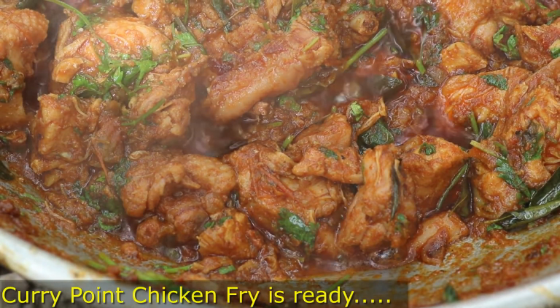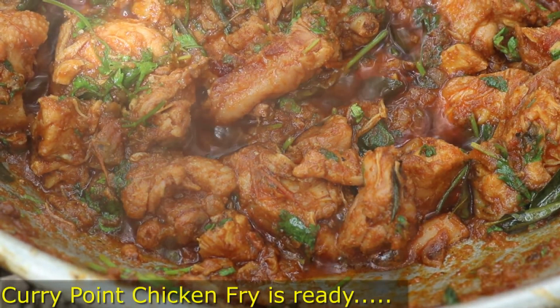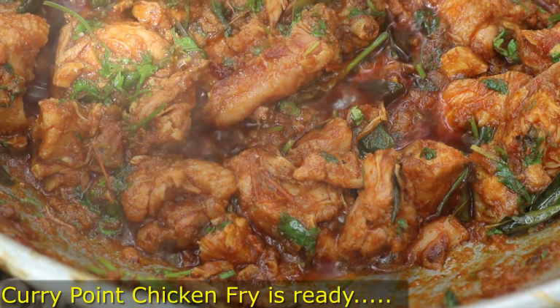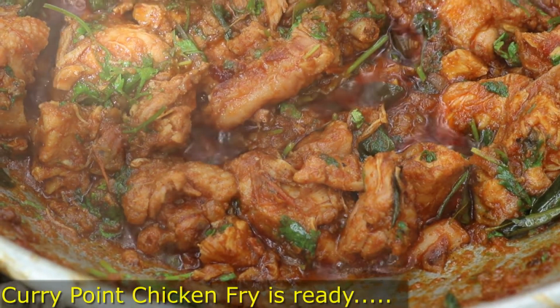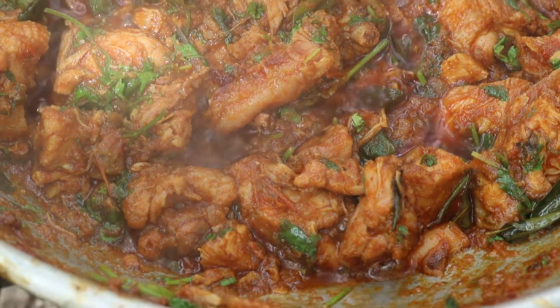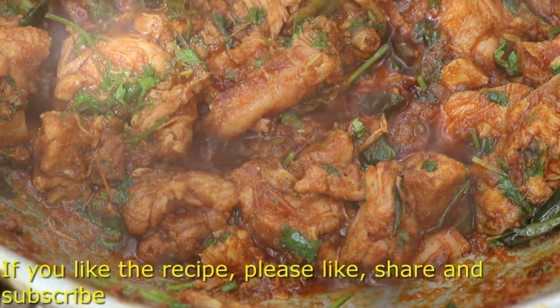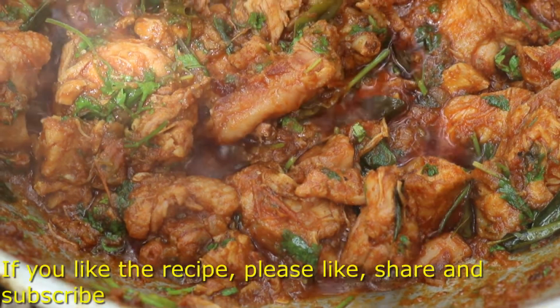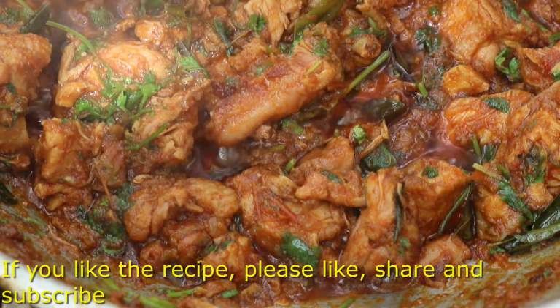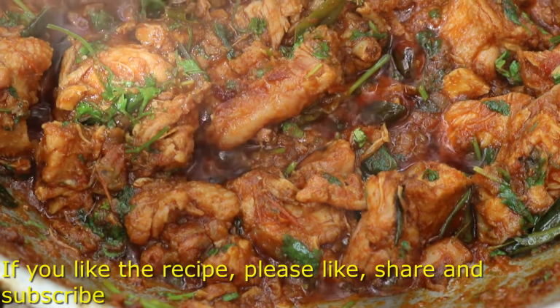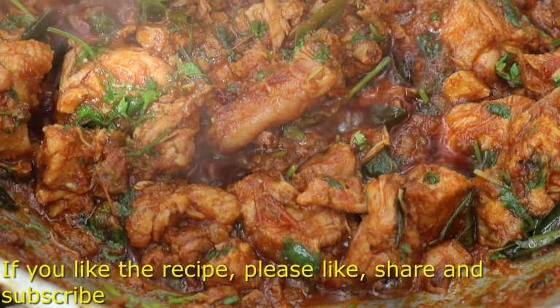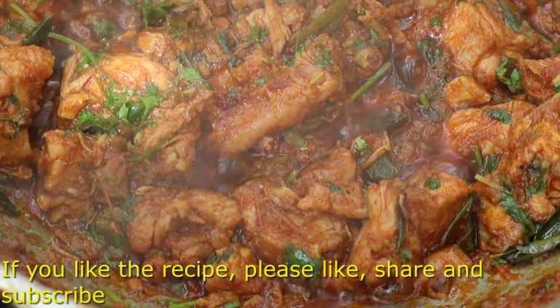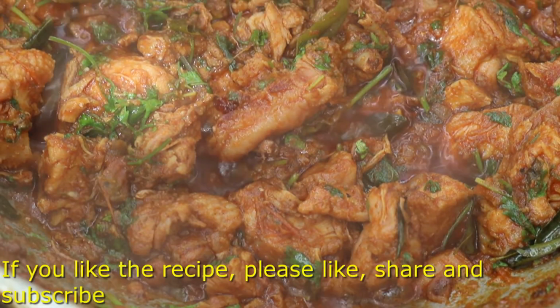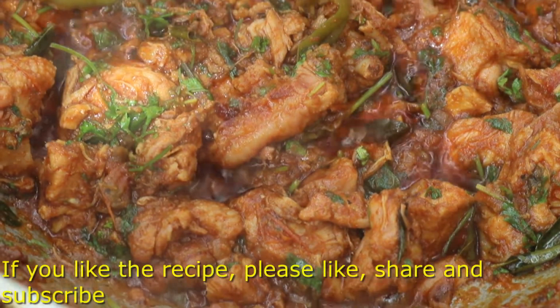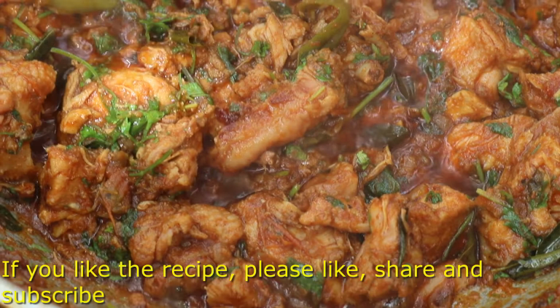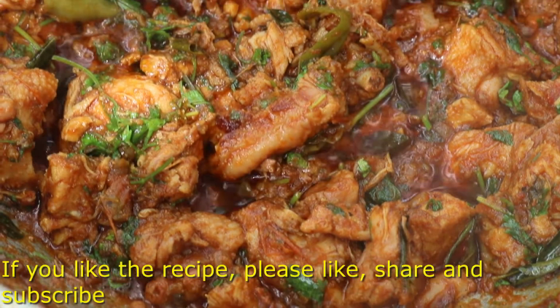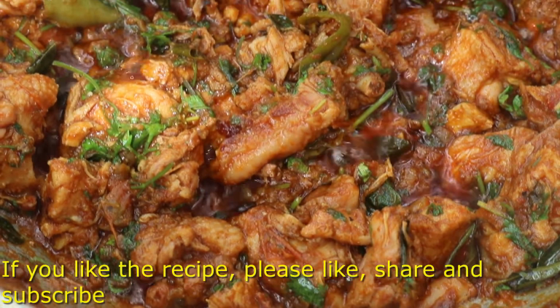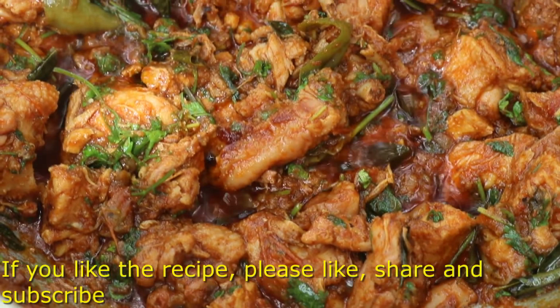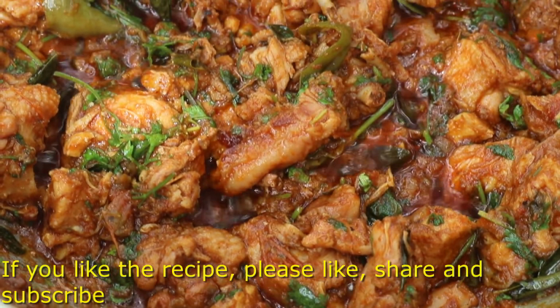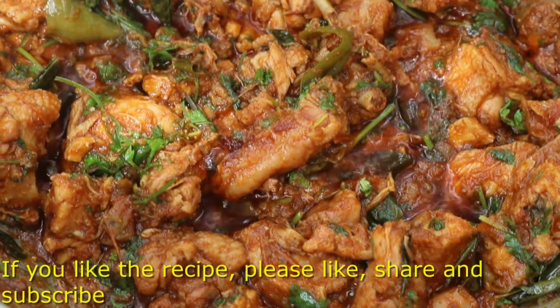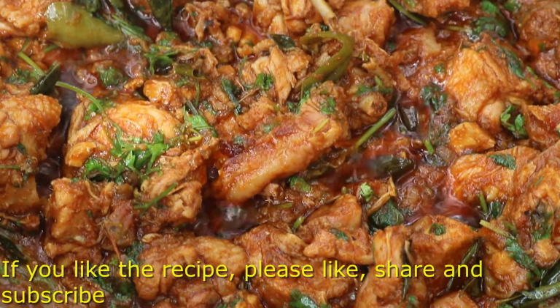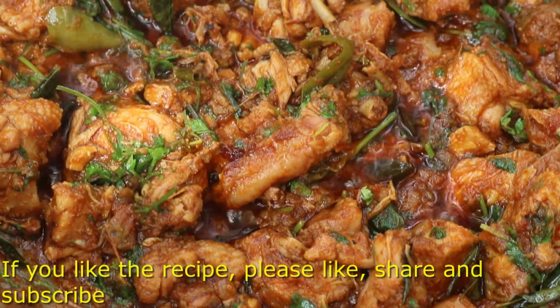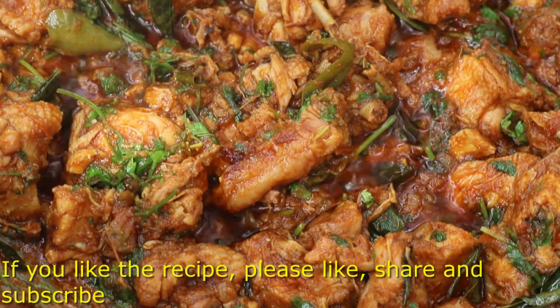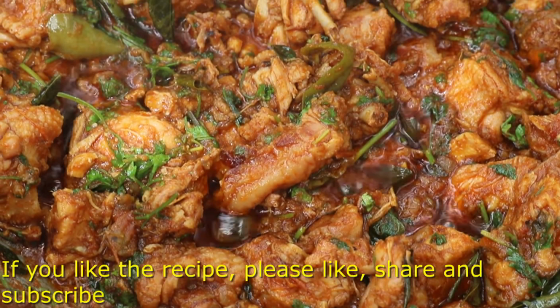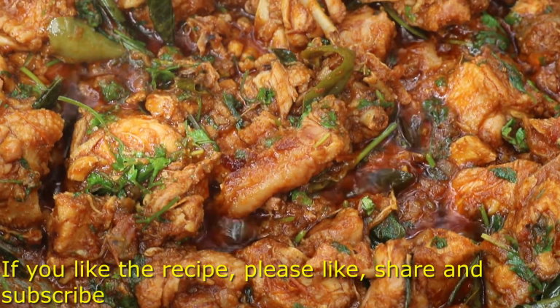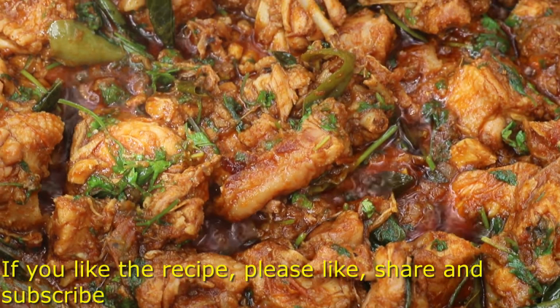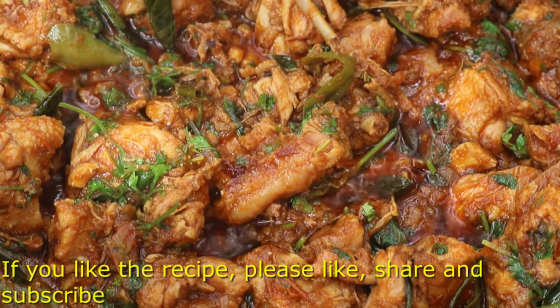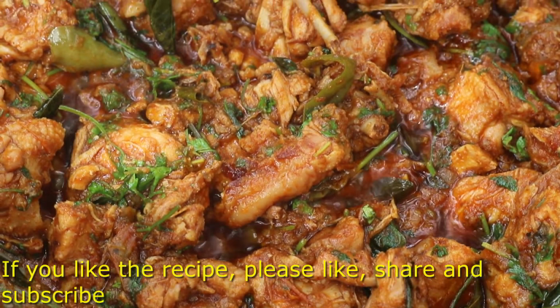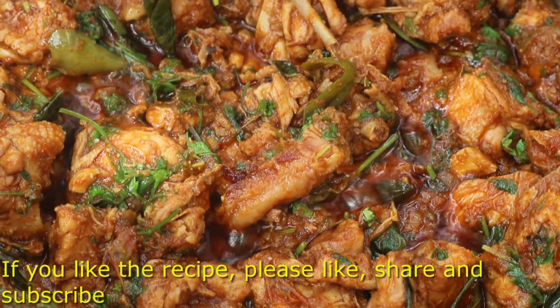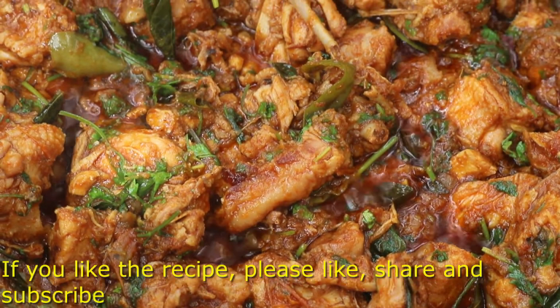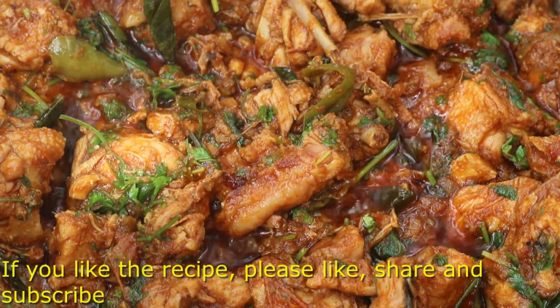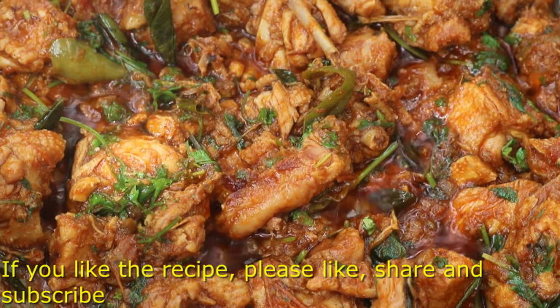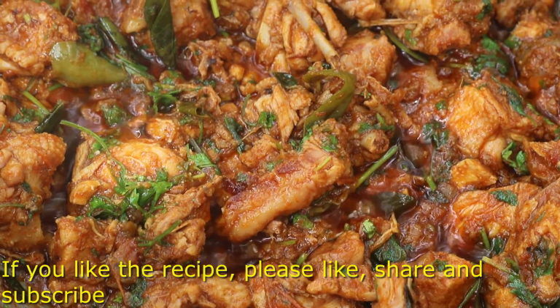If you want to like and share this recipe, please like and share this video and subscribe to the channel. Thank you.